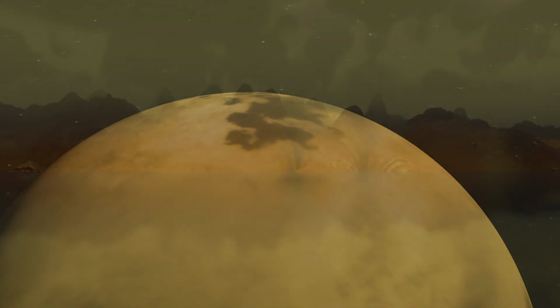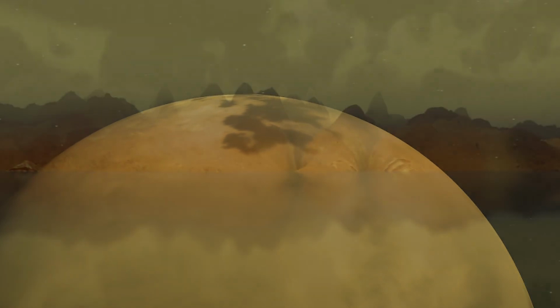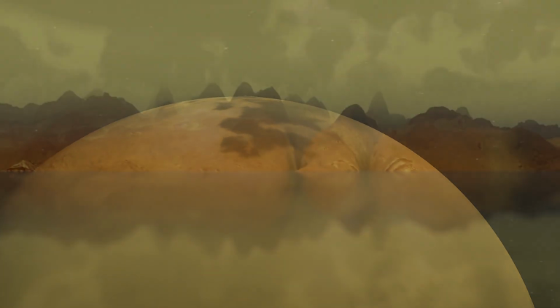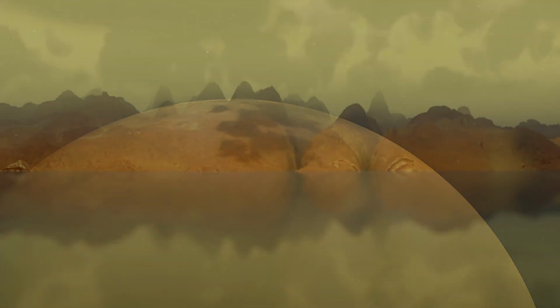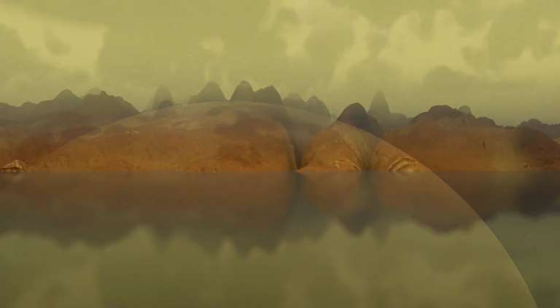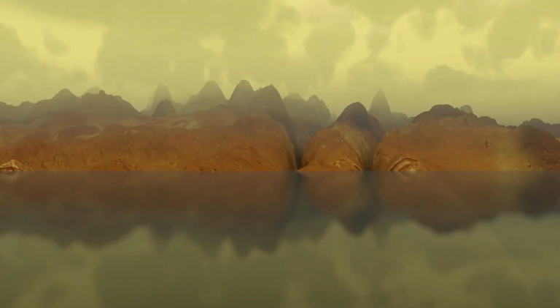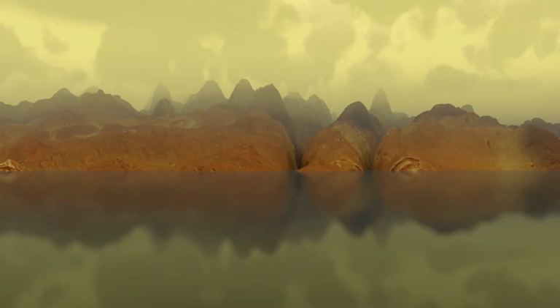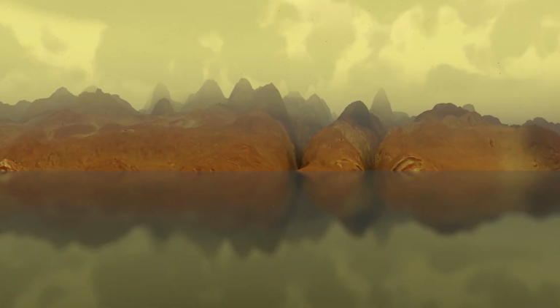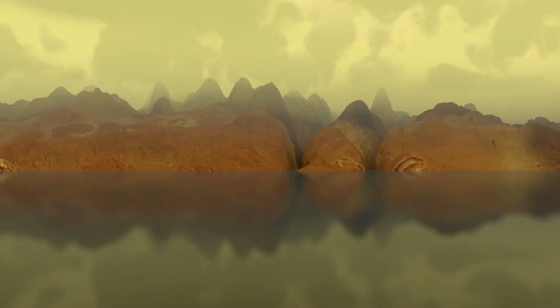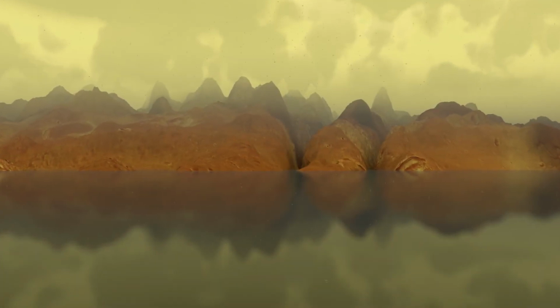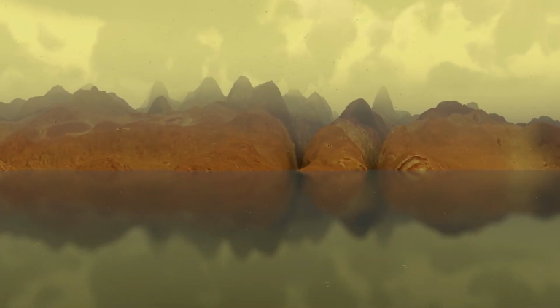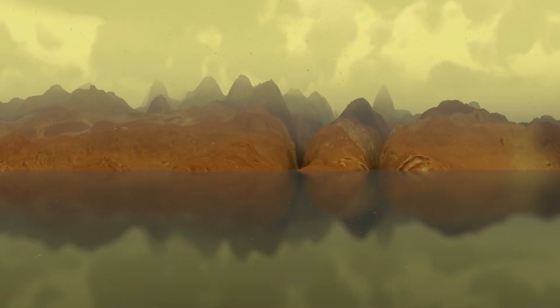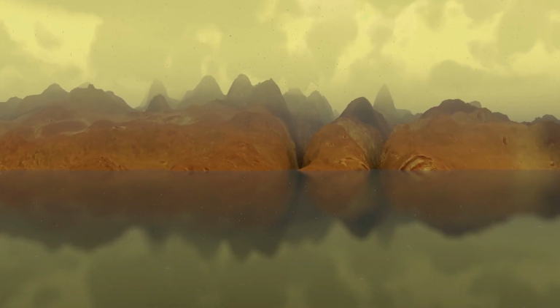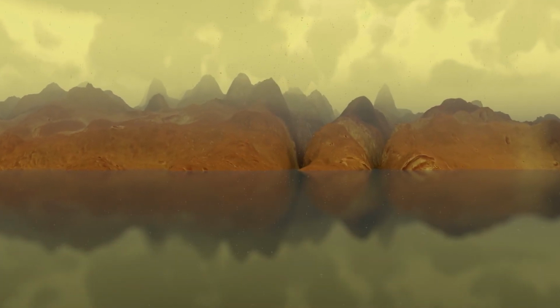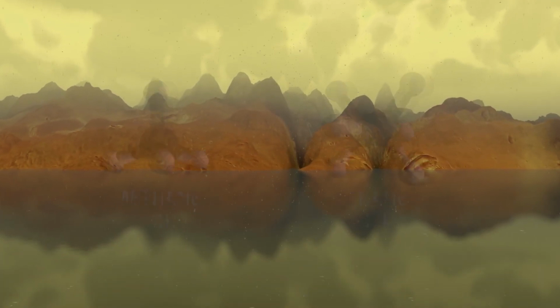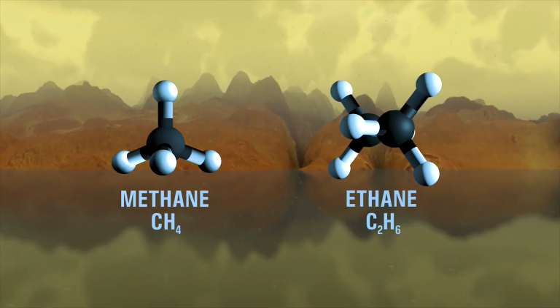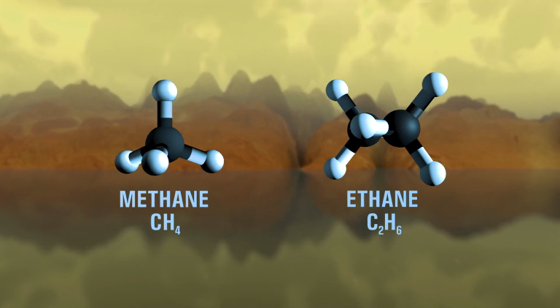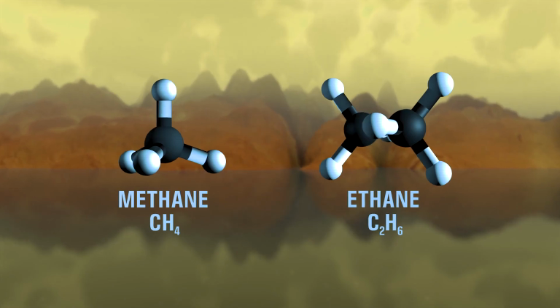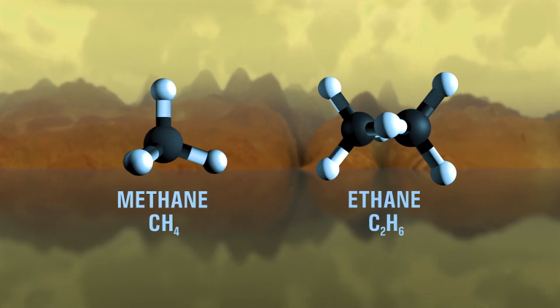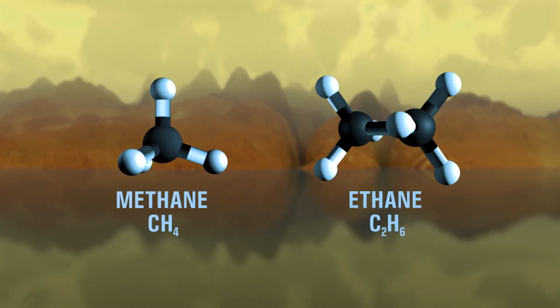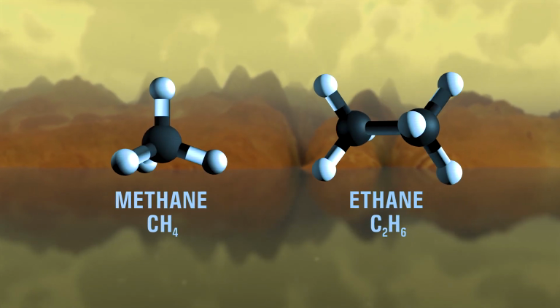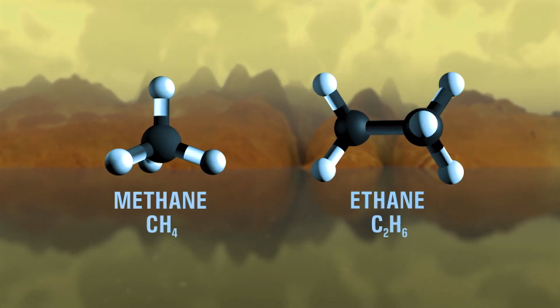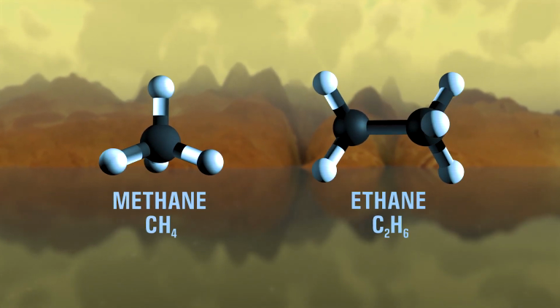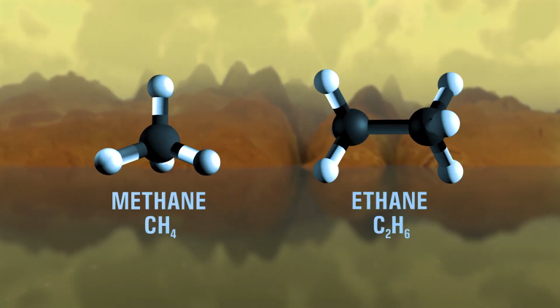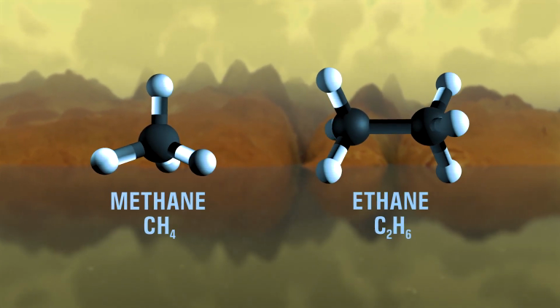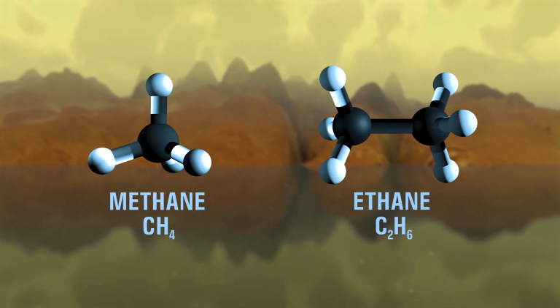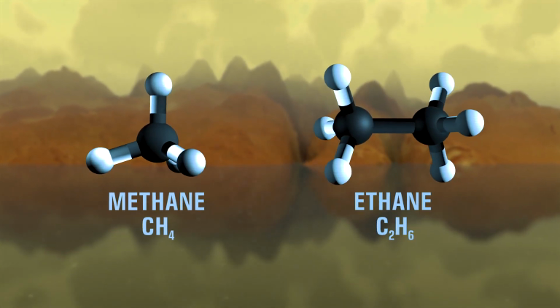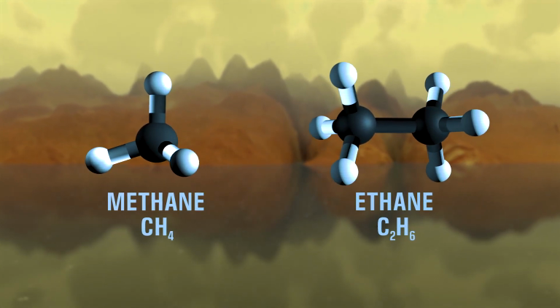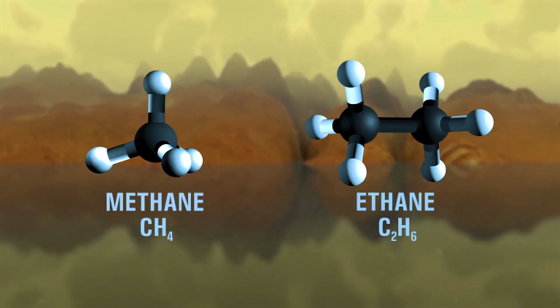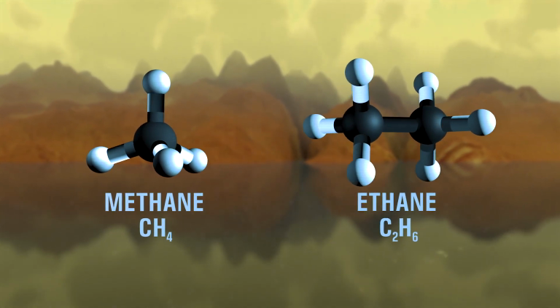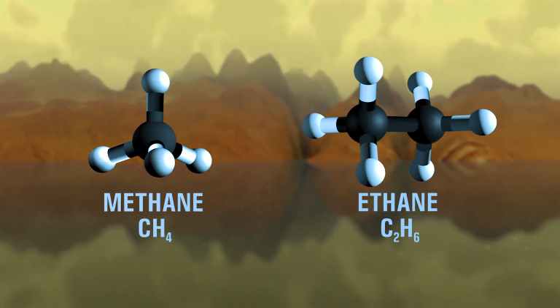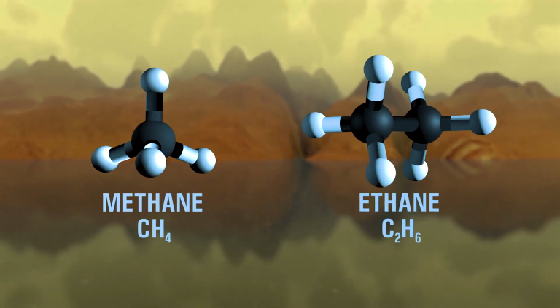Unlike Earth, these bodies are not made of liquid water, but of hydrocarbons like methane and ethane, chilled to cryogenic temperatures.